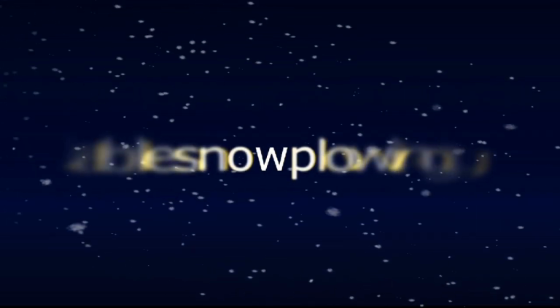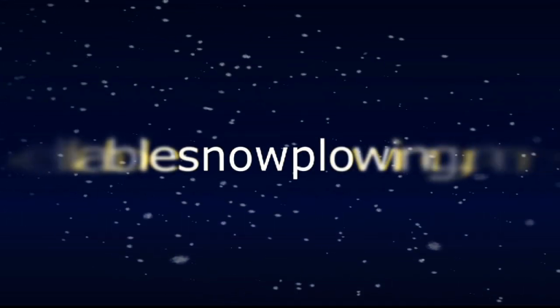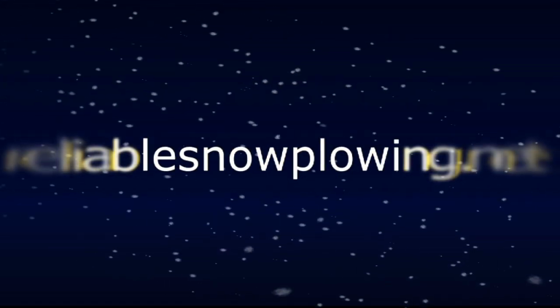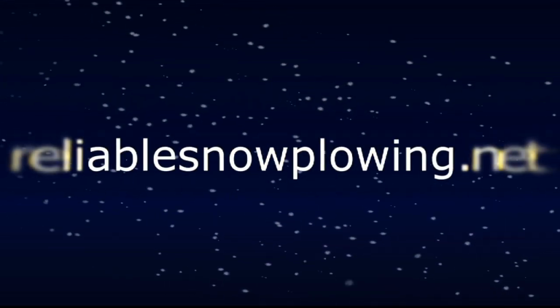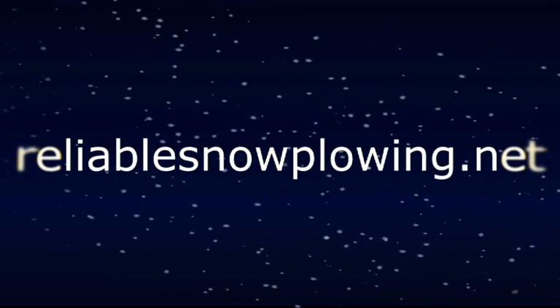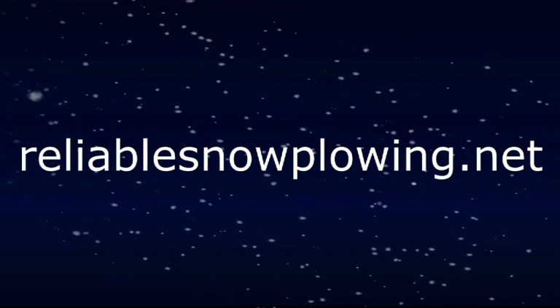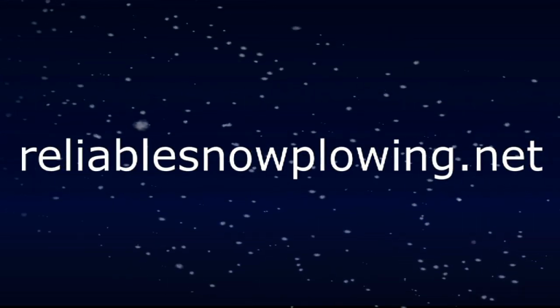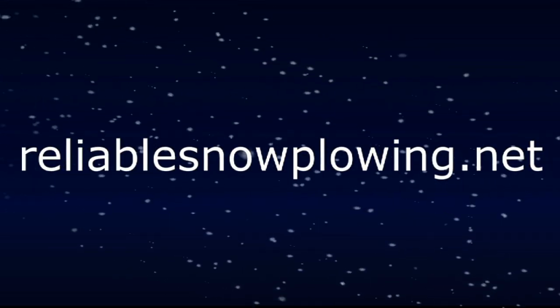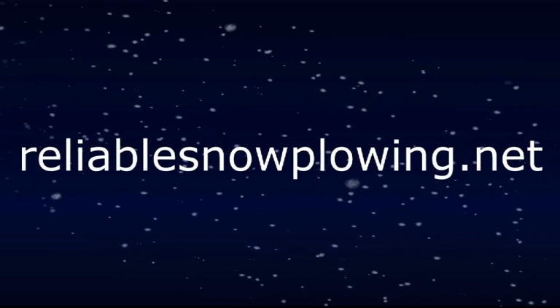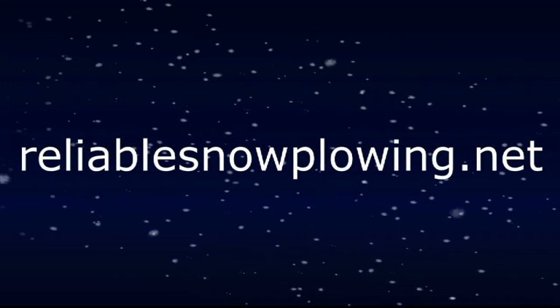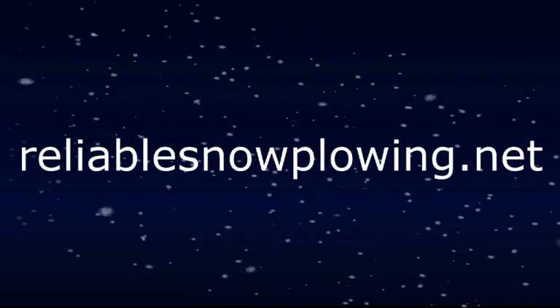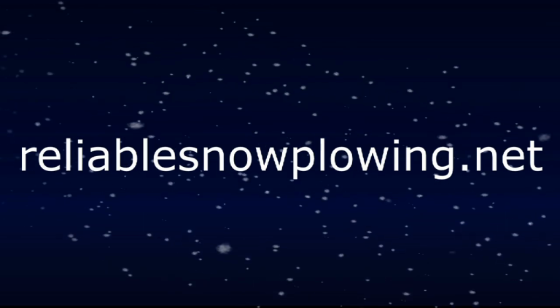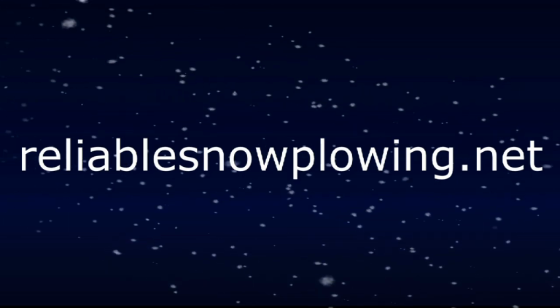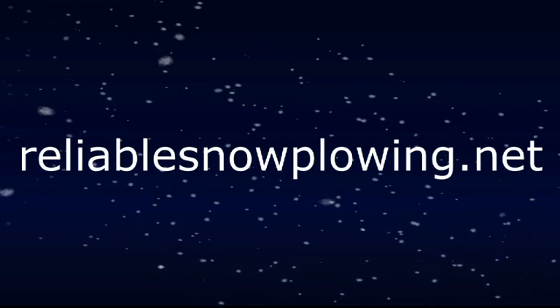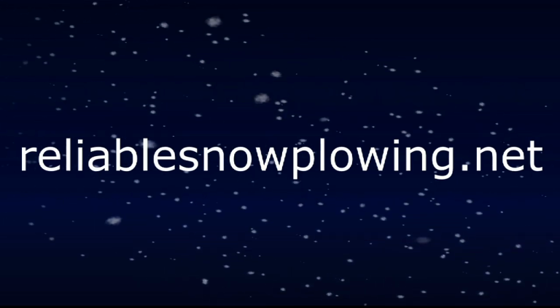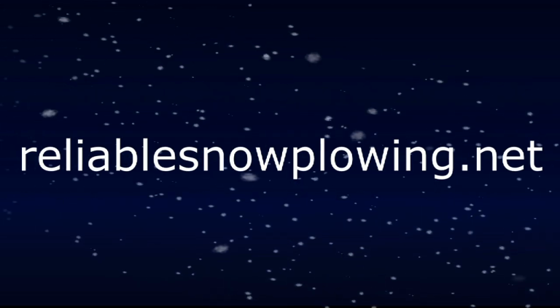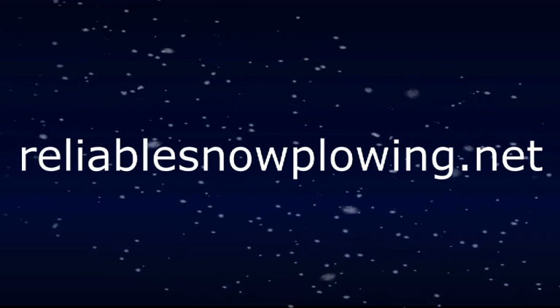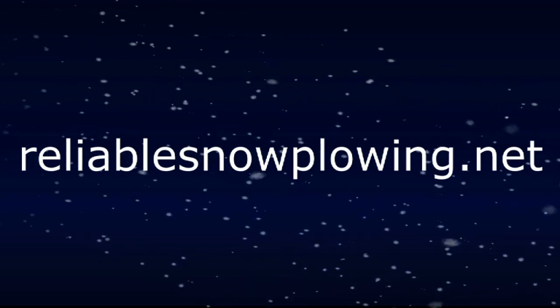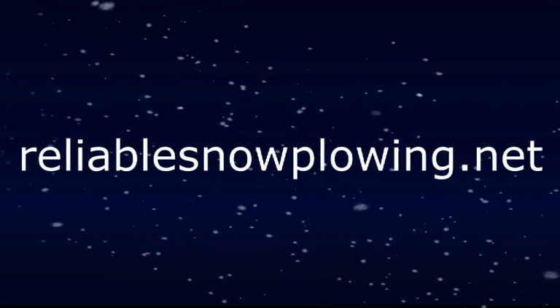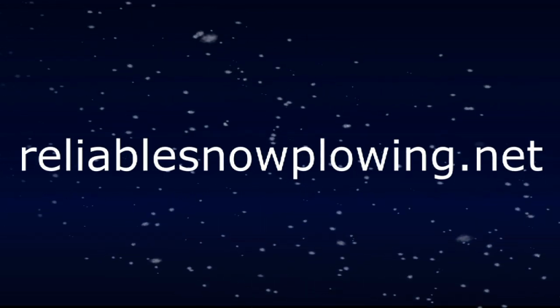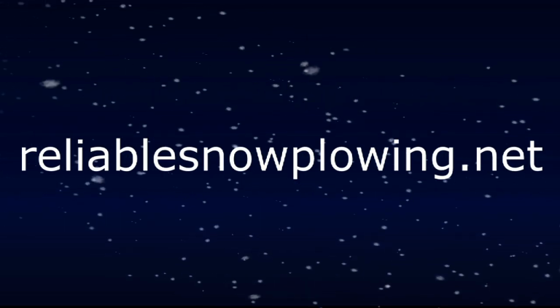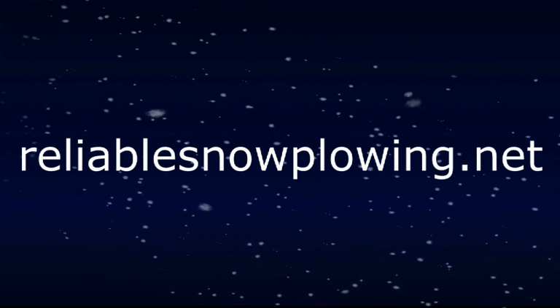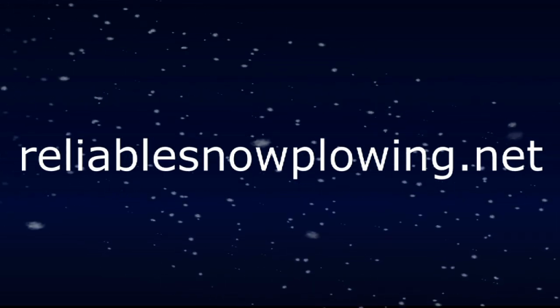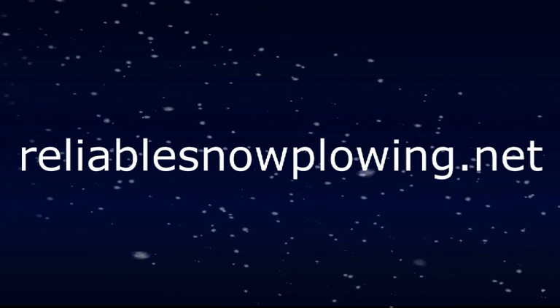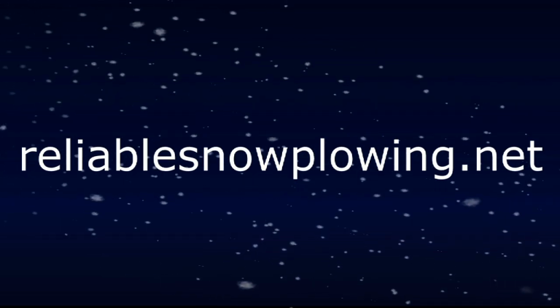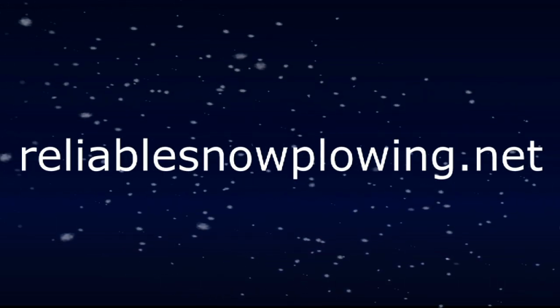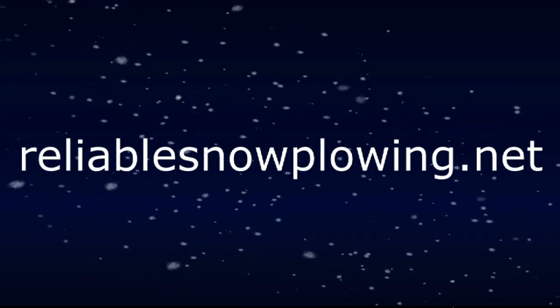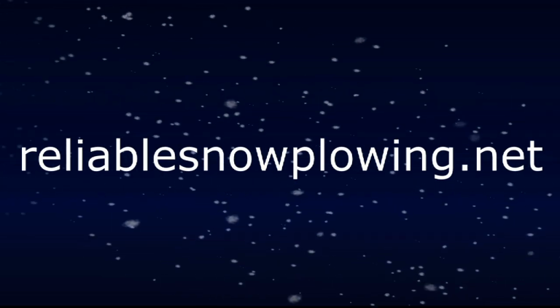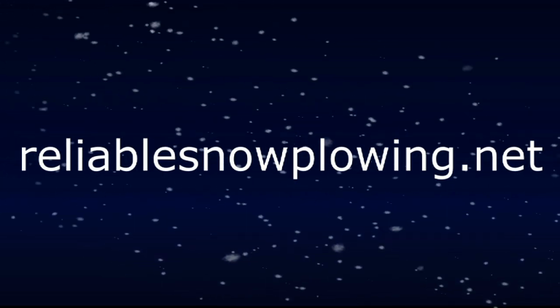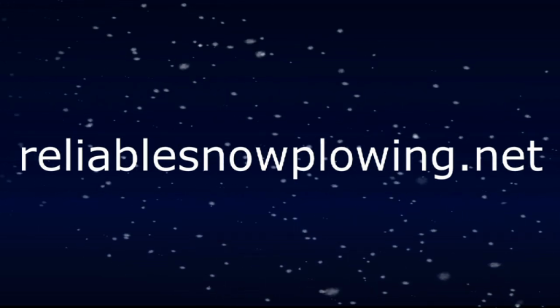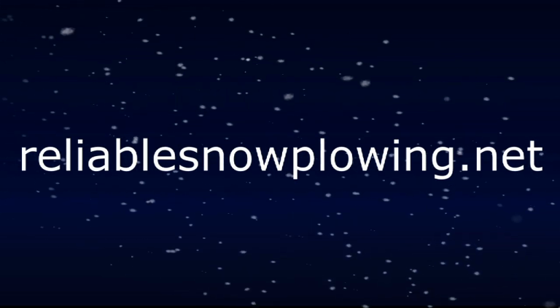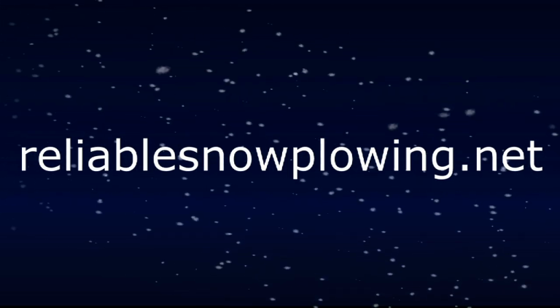Reliable Snow Plowing Specialists — on time, no matter what. For World Business Watch, I'm Rich Noonan. We'll see you next time.